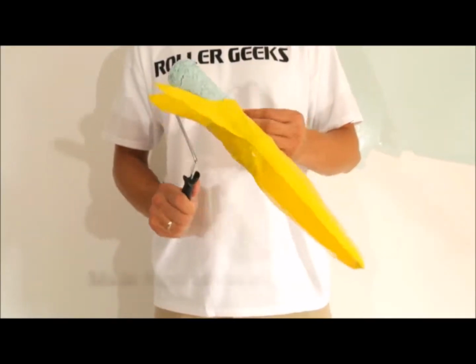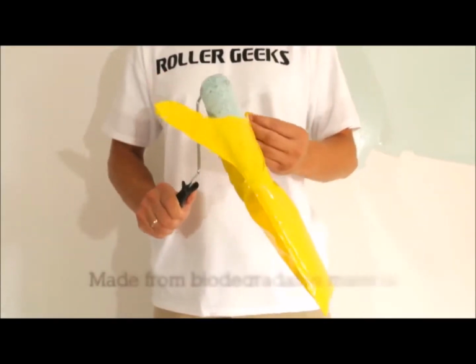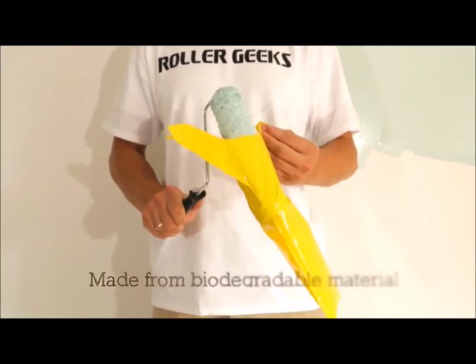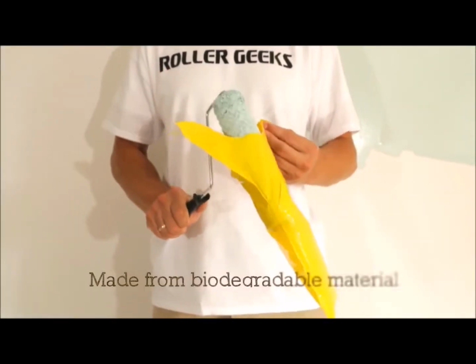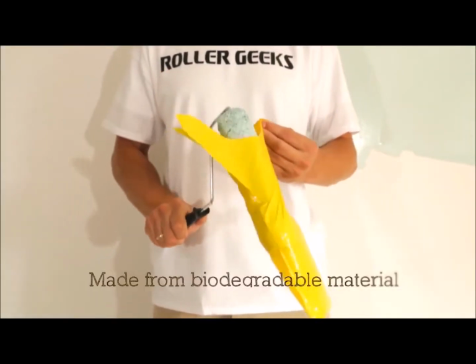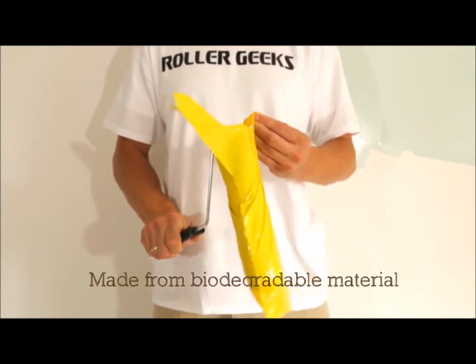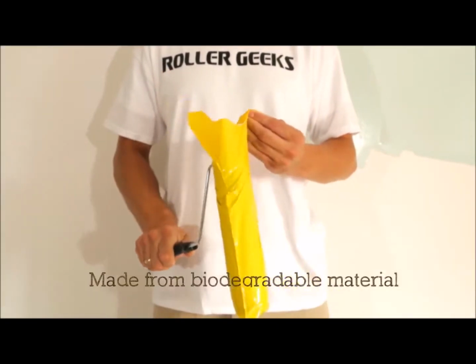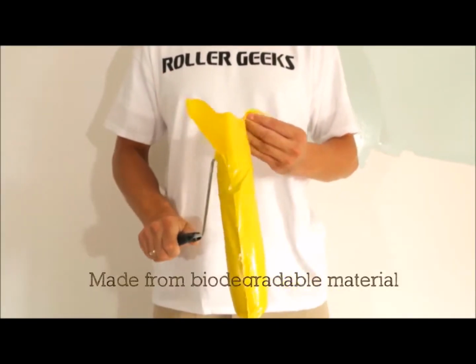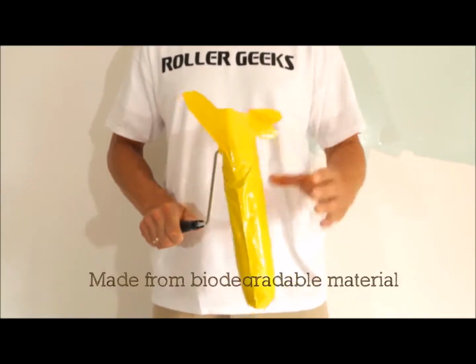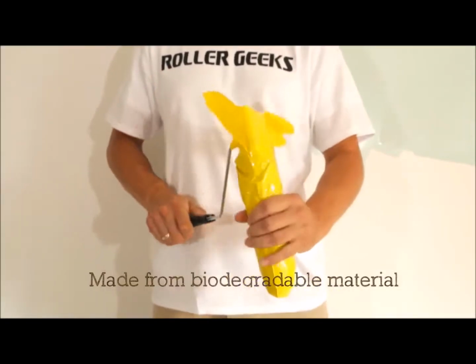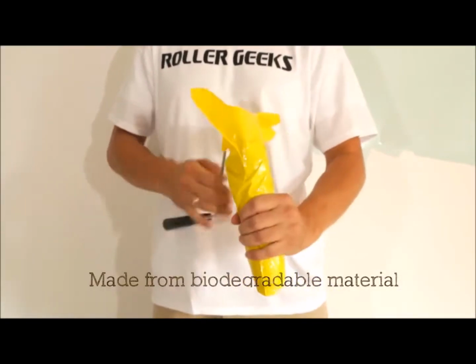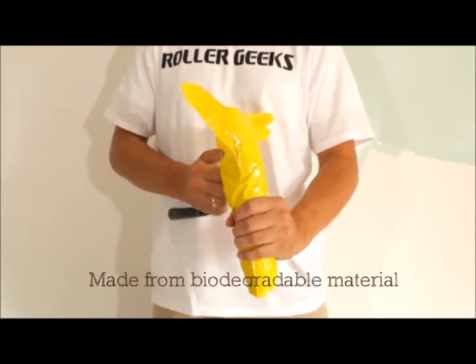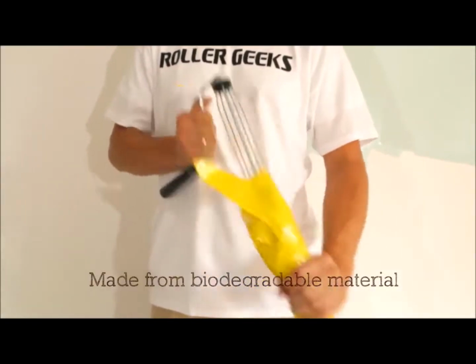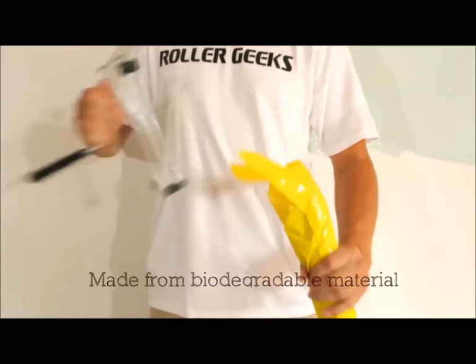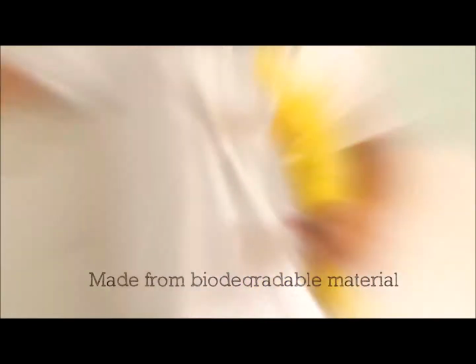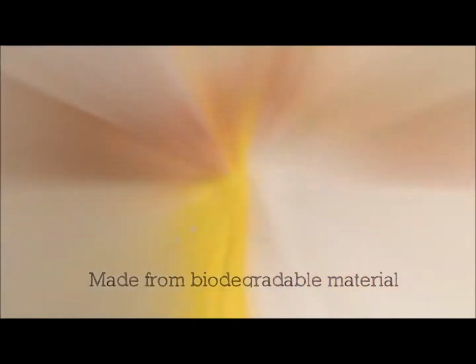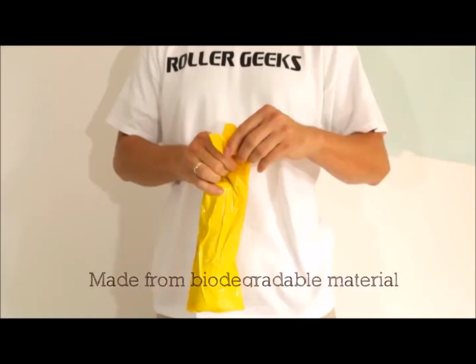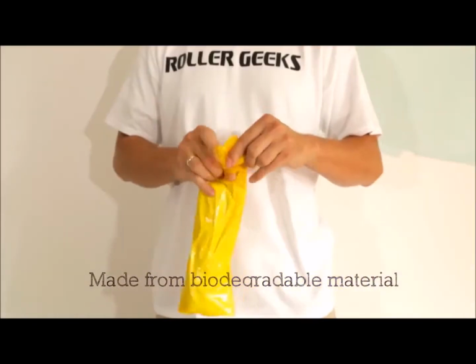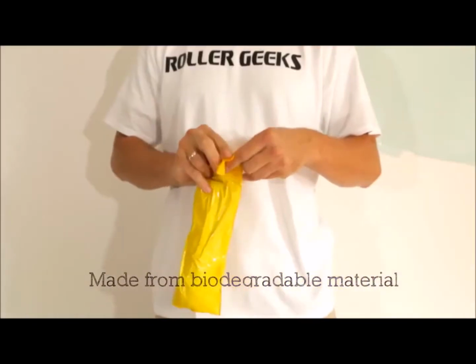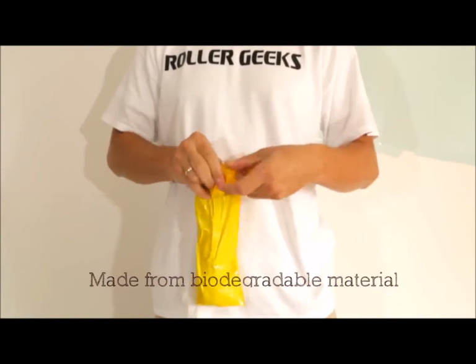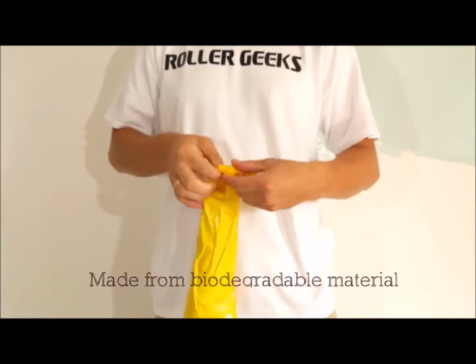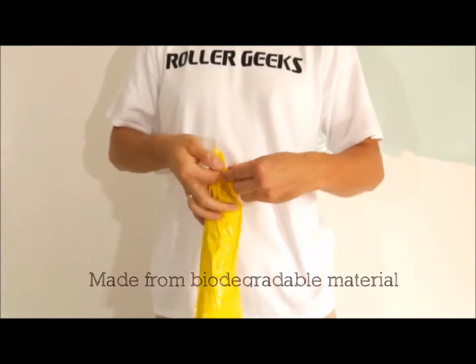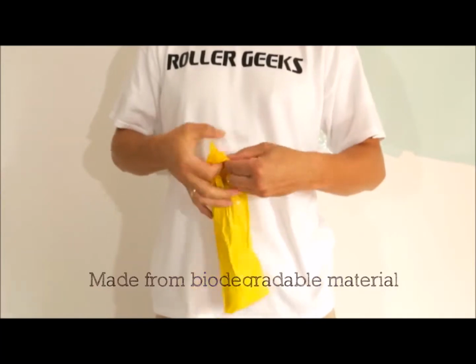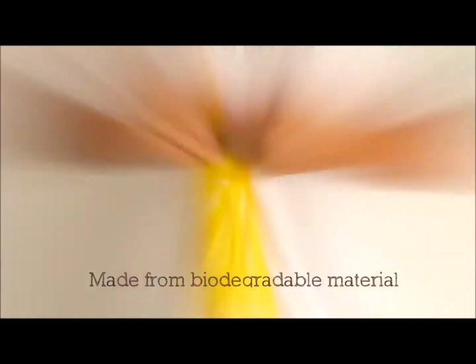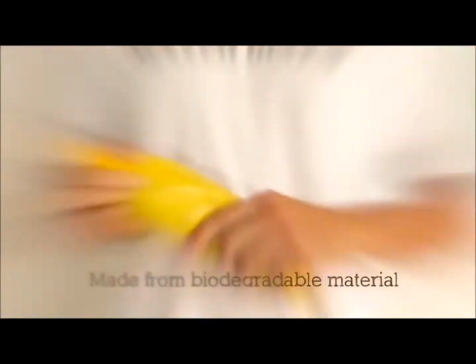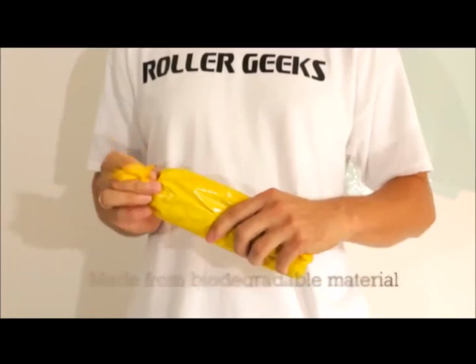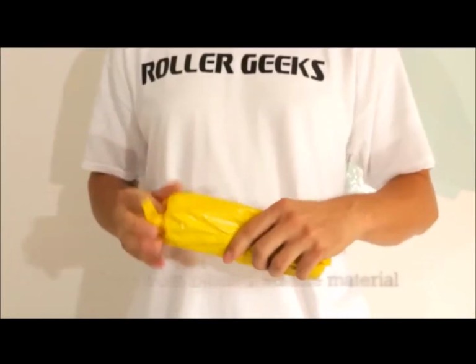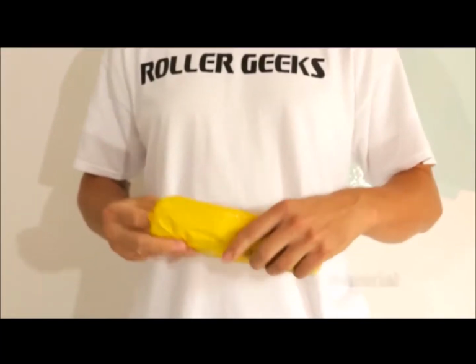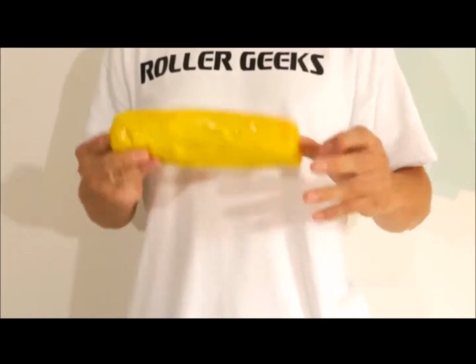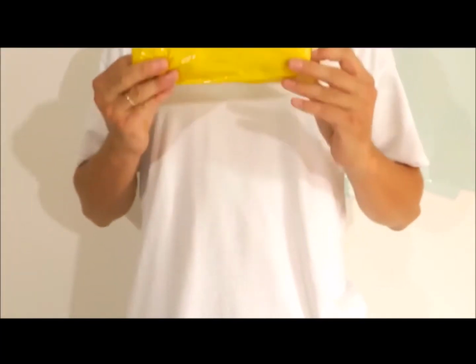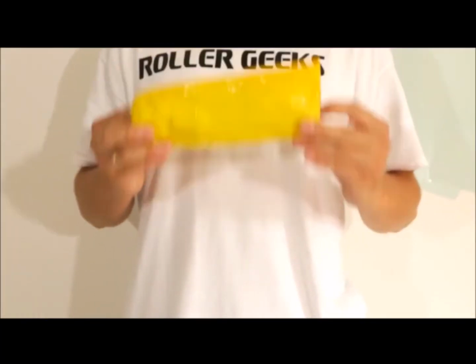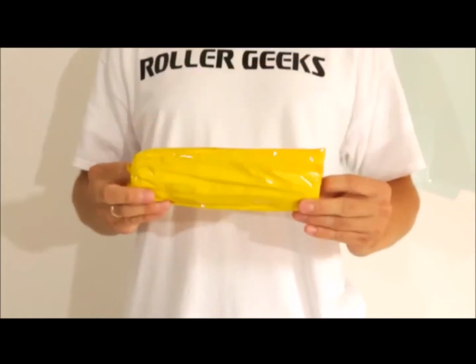It's simple. Just slip your roller into its storage compartment and knot its flexible ties, and there you have it.